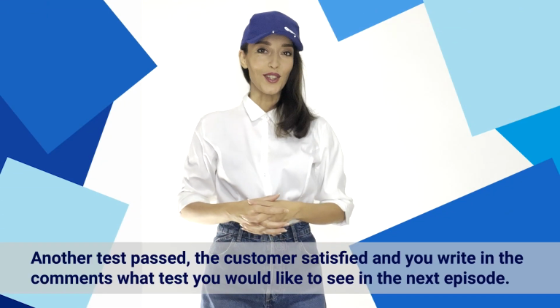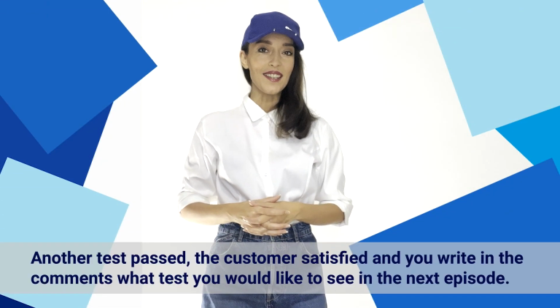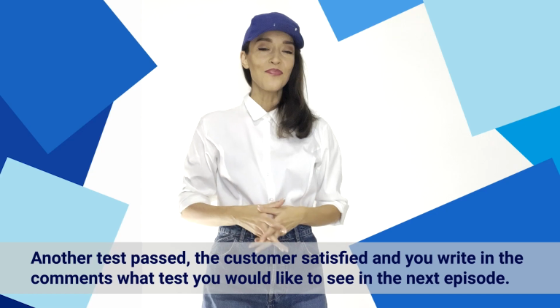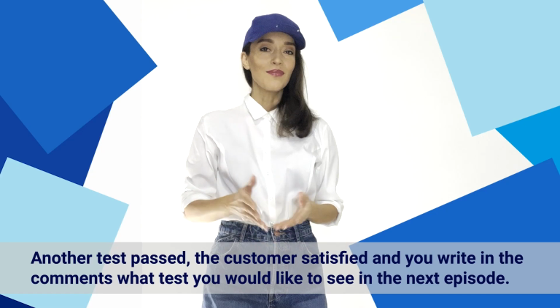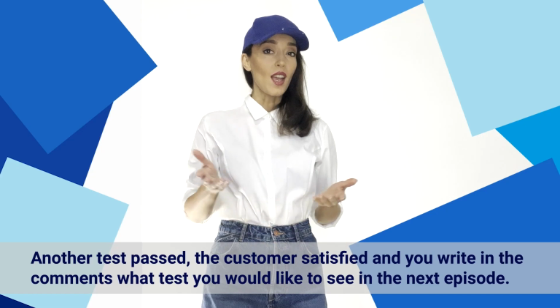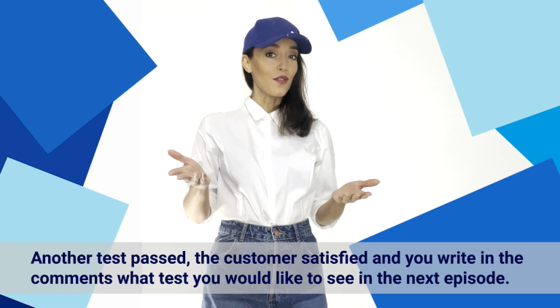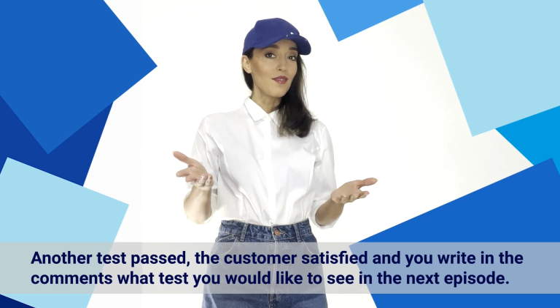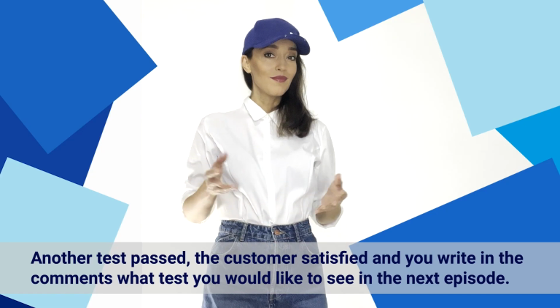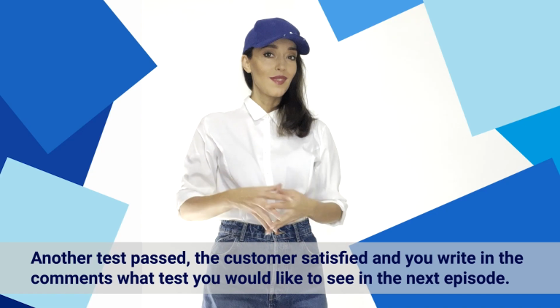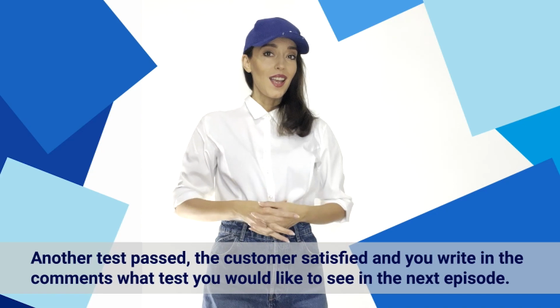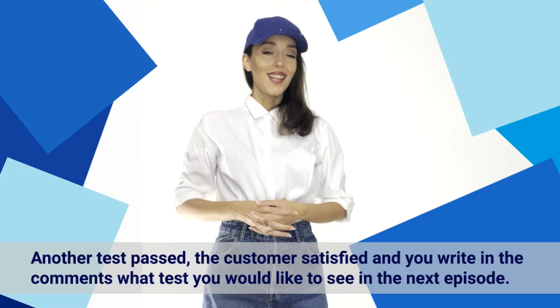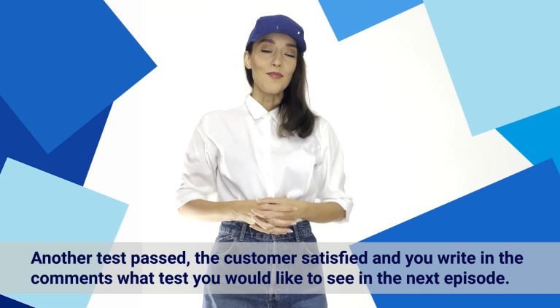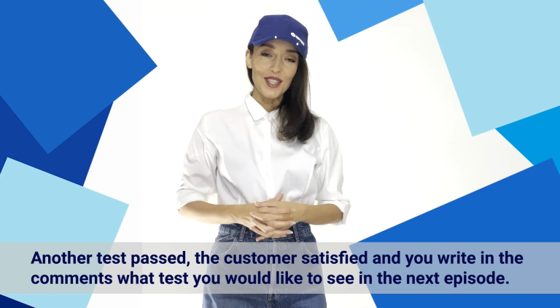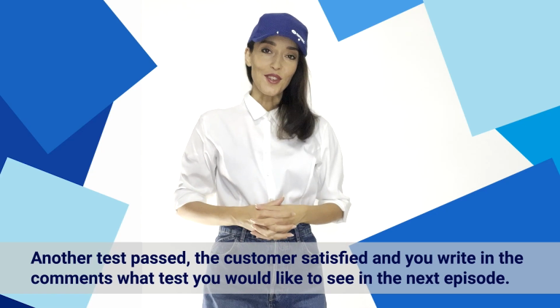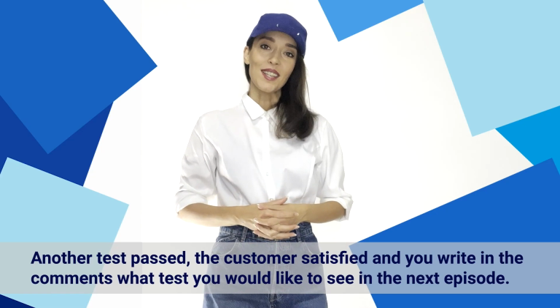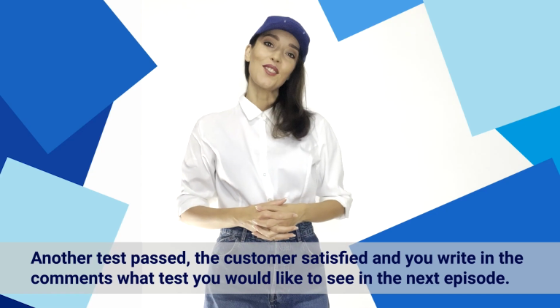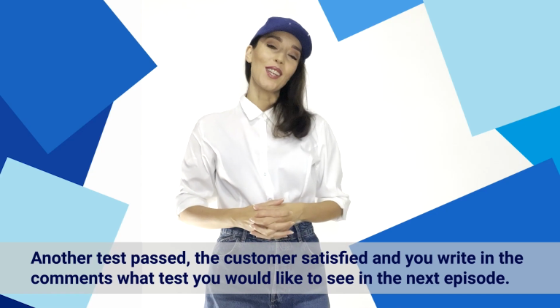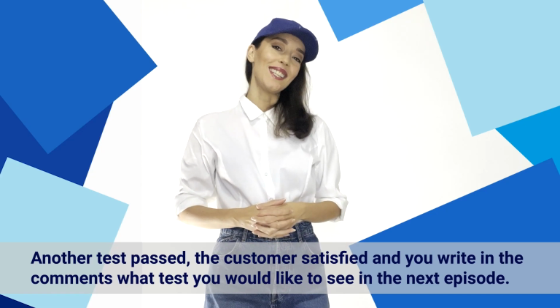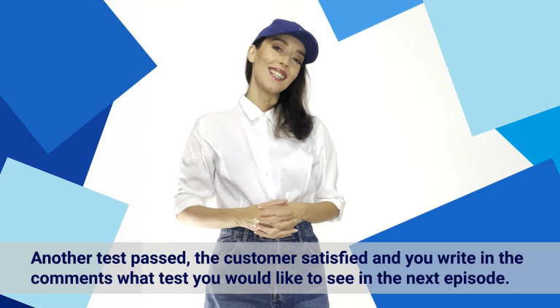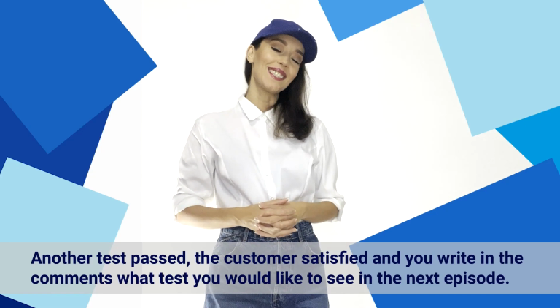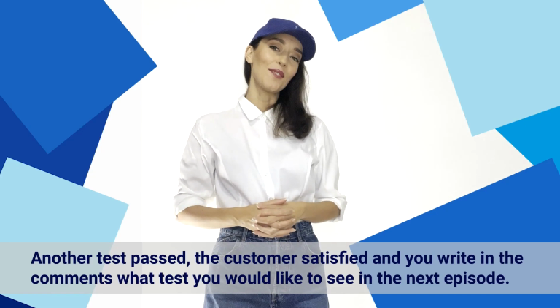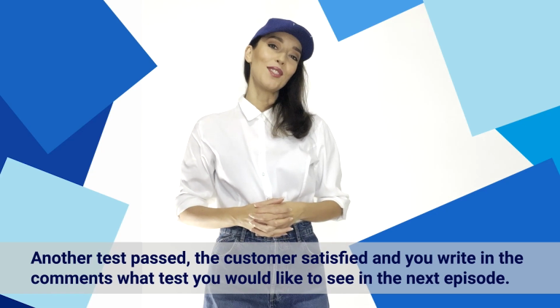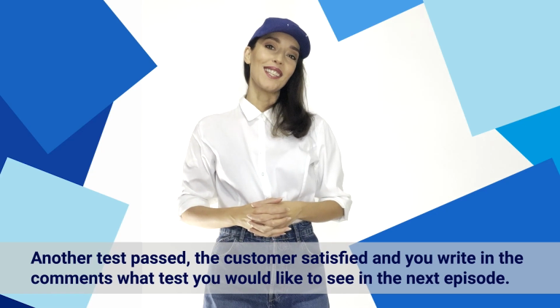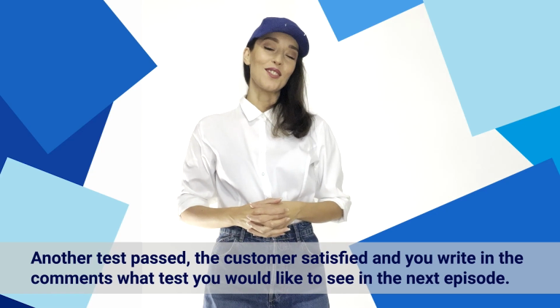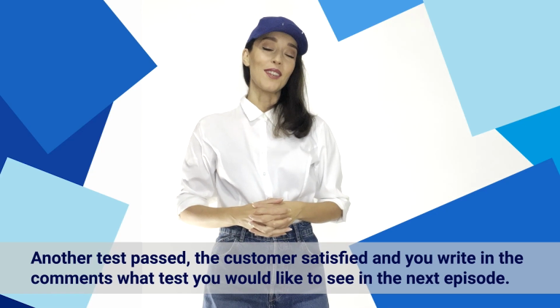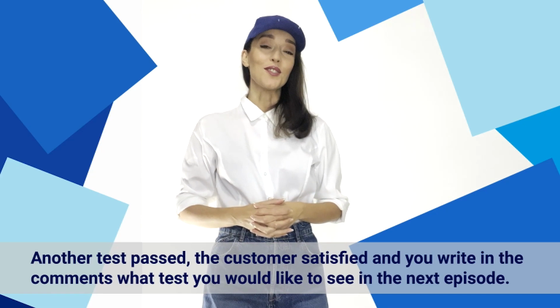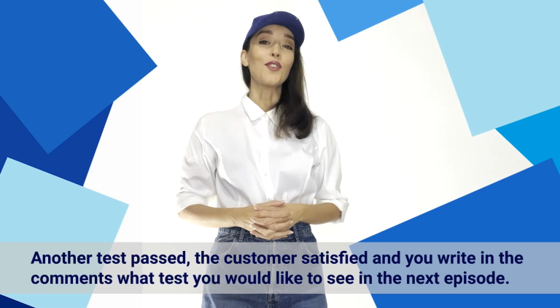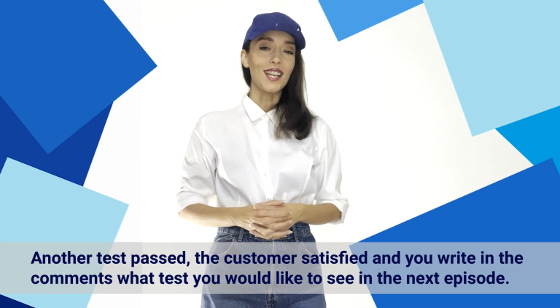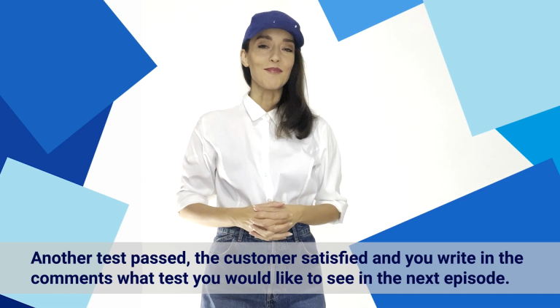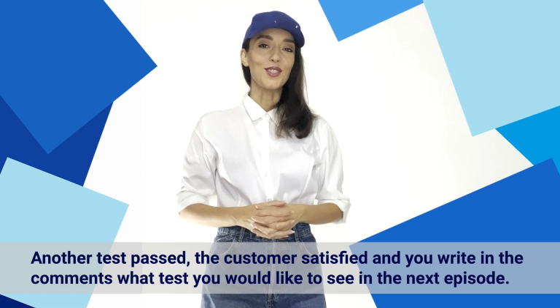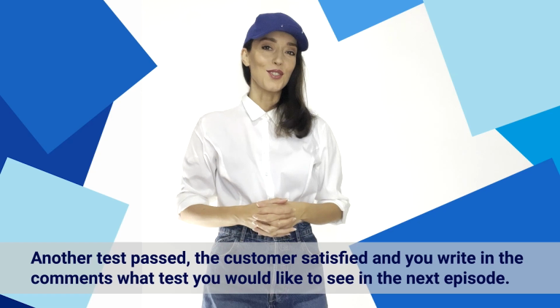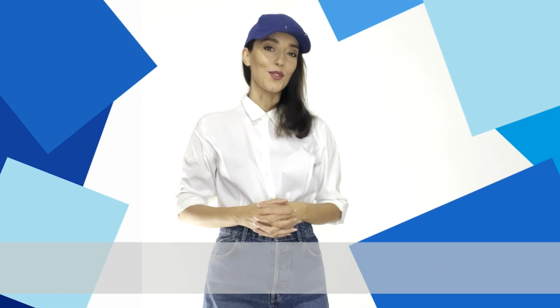Let us know in the comments which test you would like to see in the next episode. See you soon.